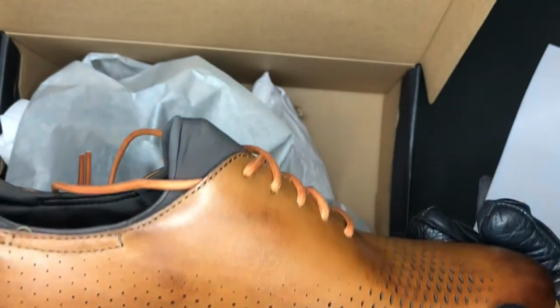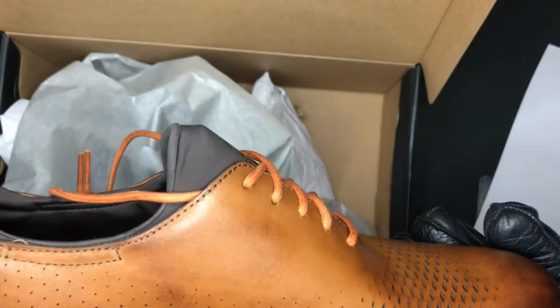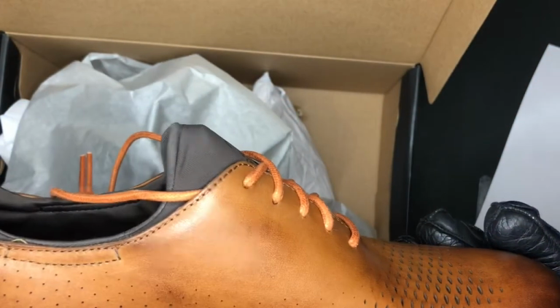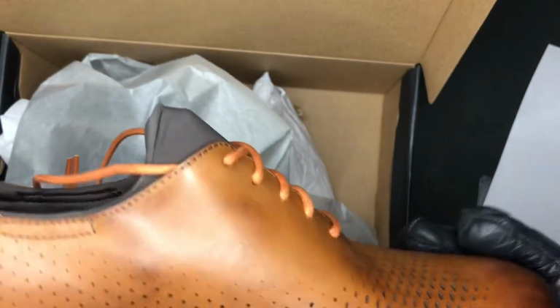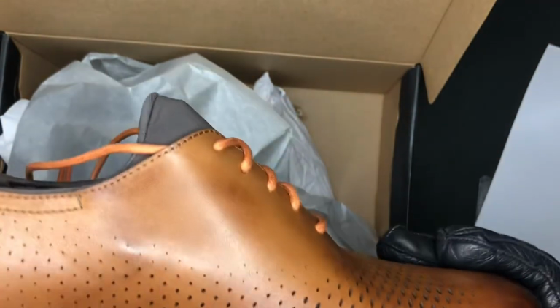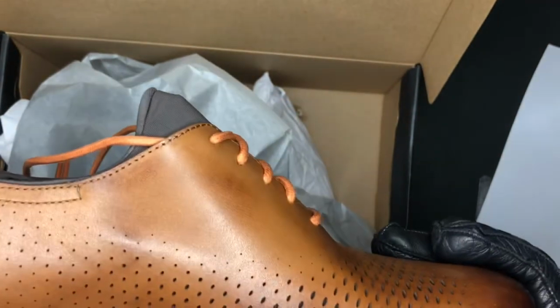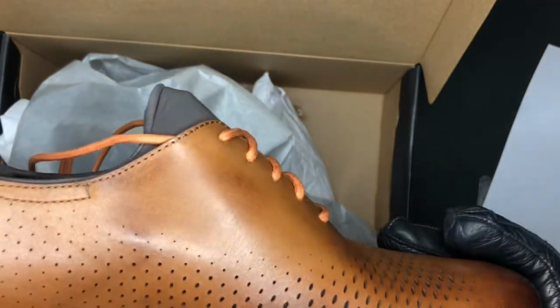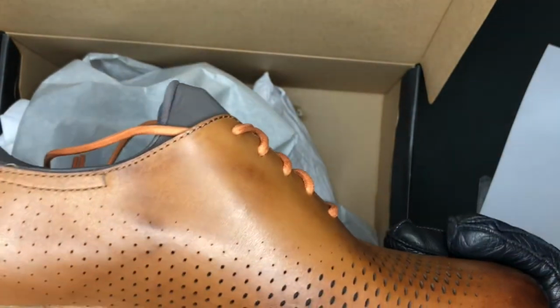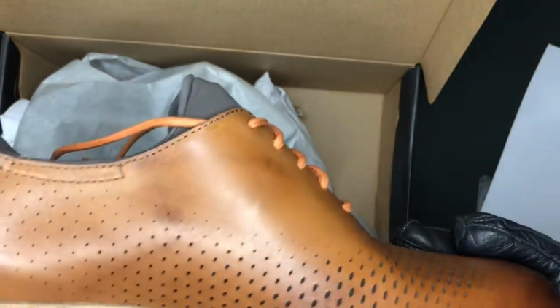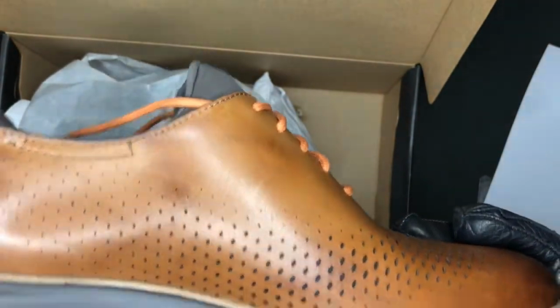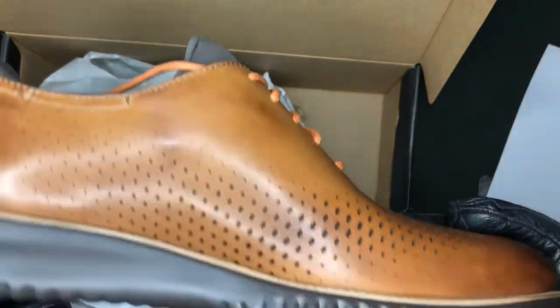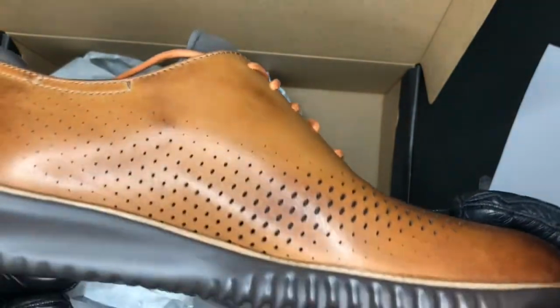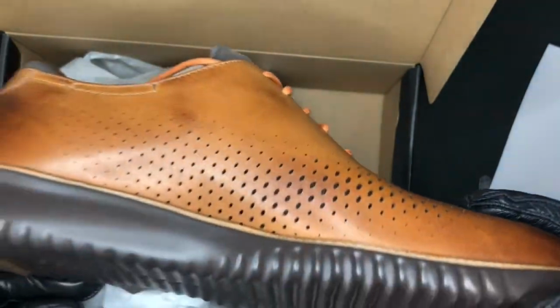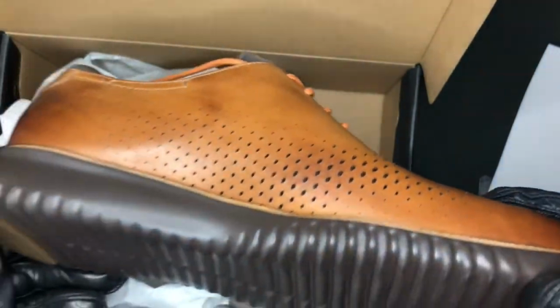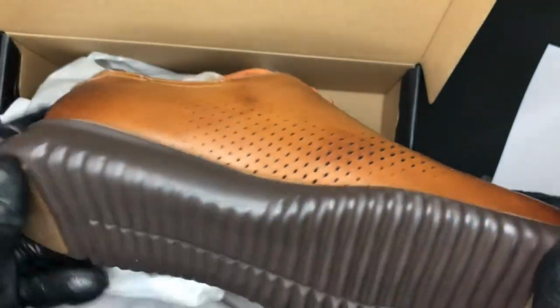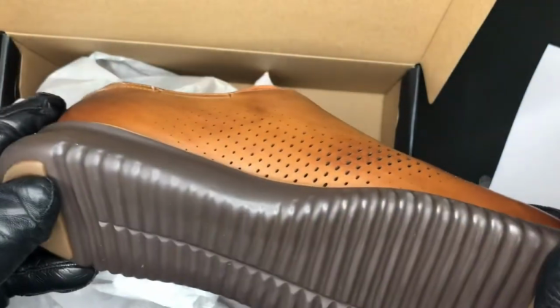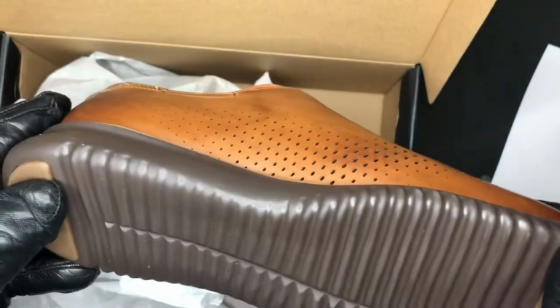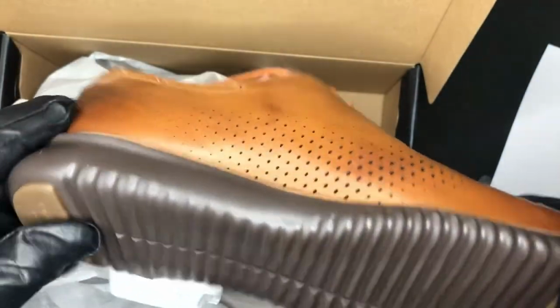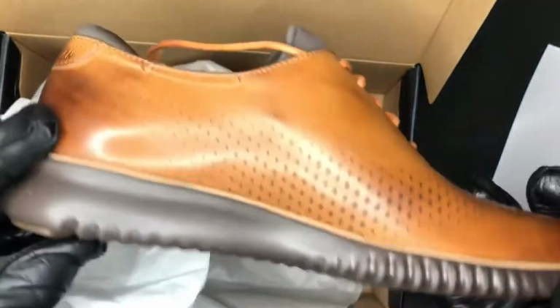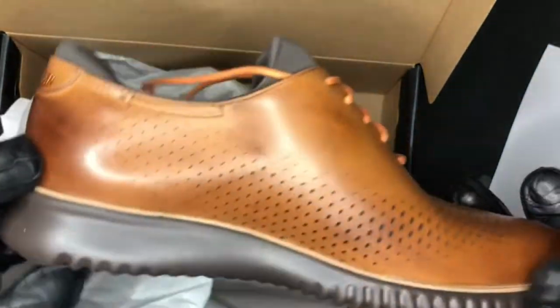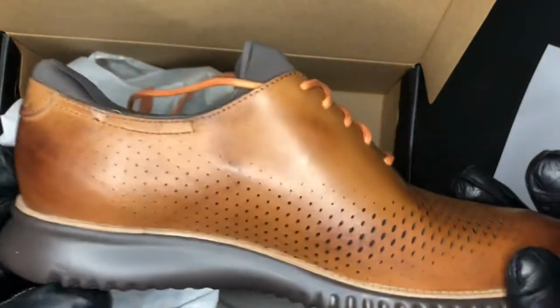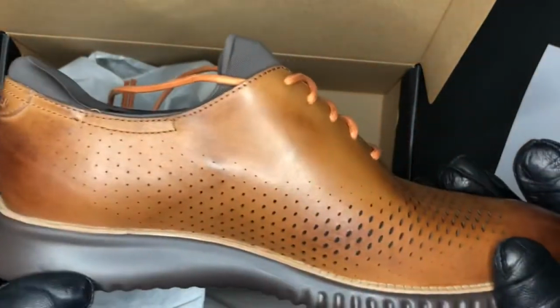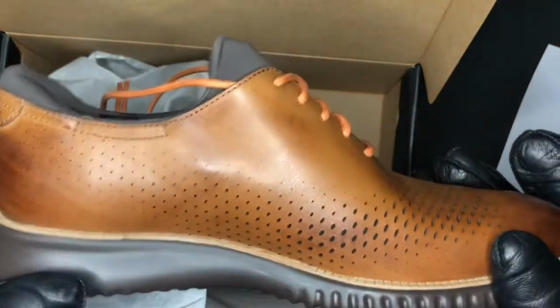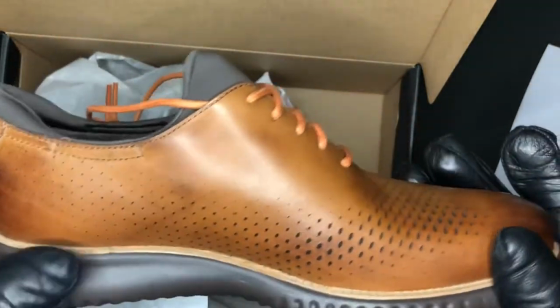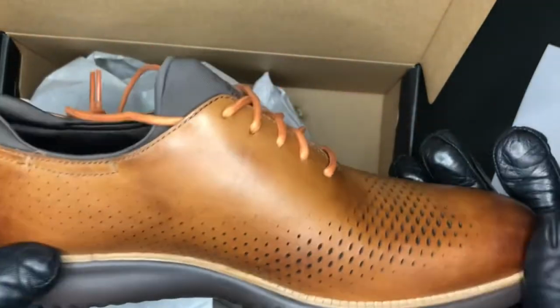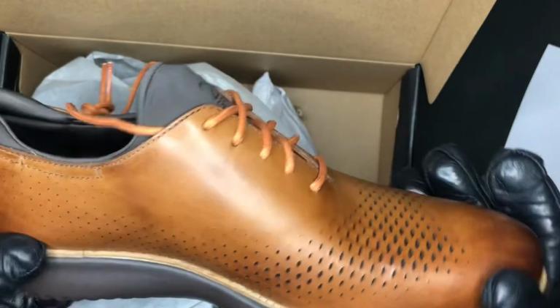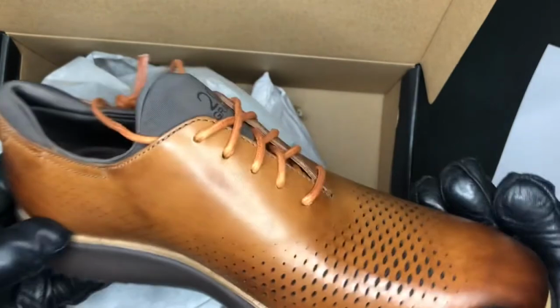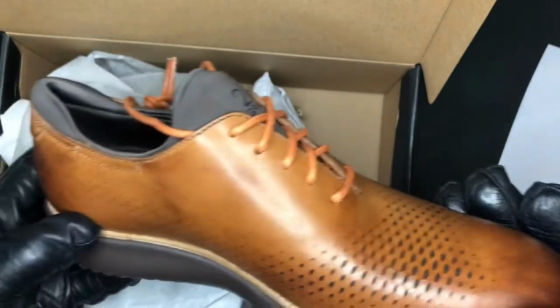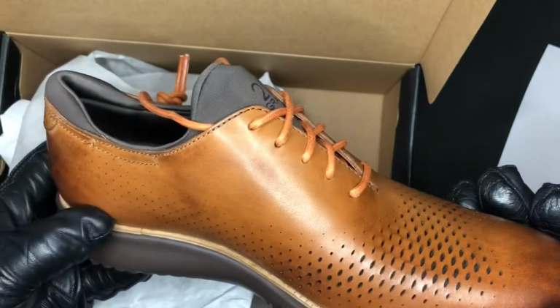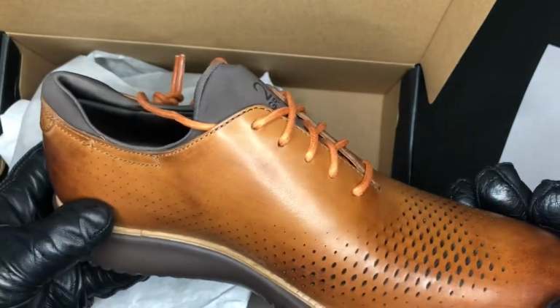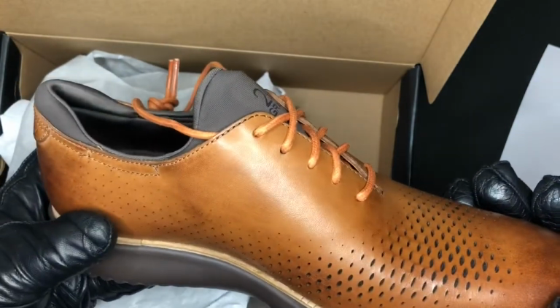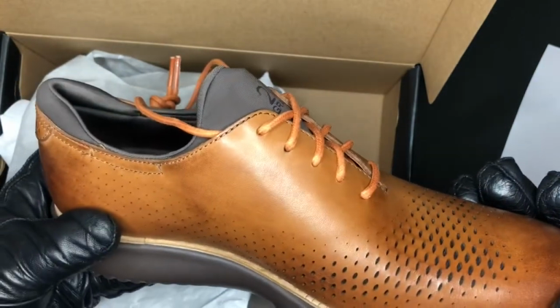Alright, so that was a preview of my new shoes. Let's see how they look when I wear them.